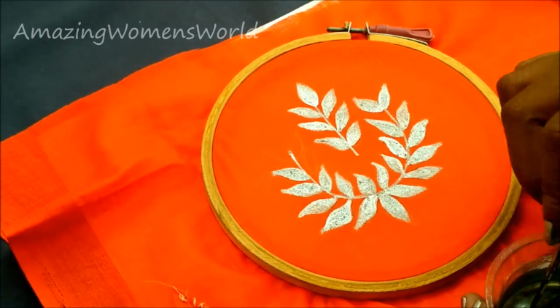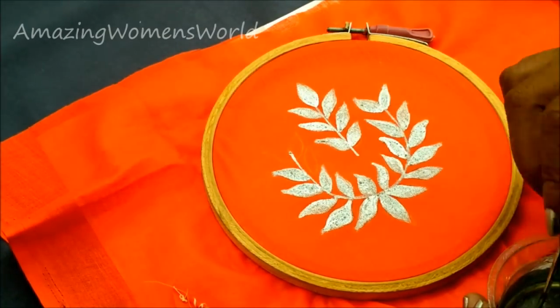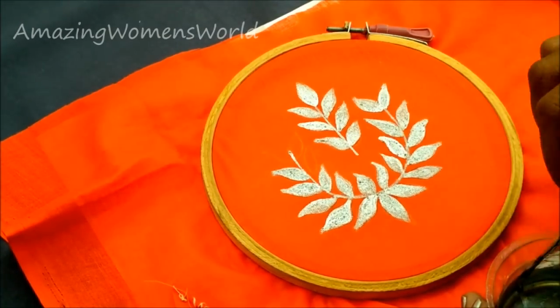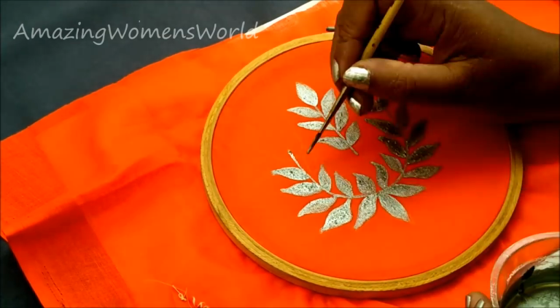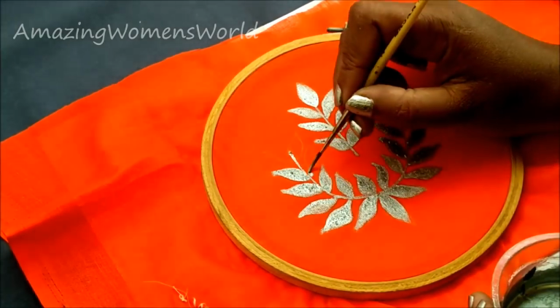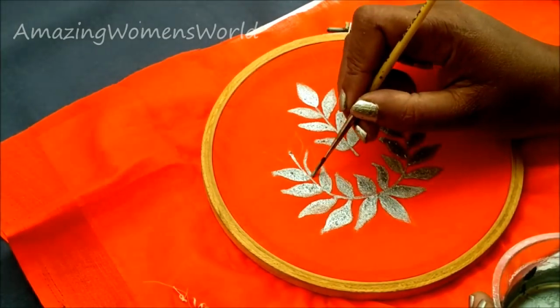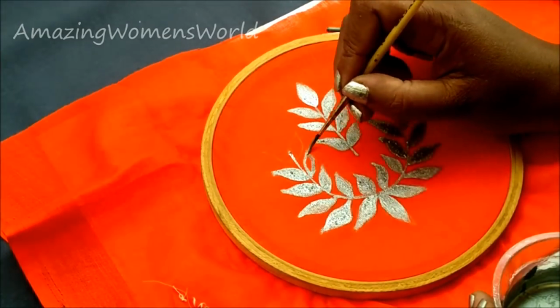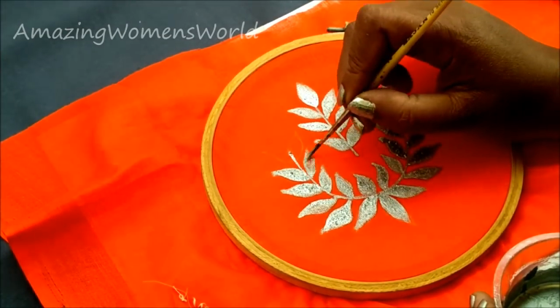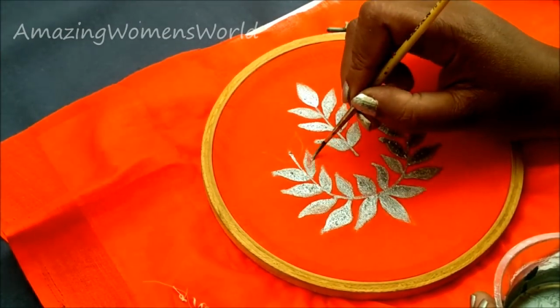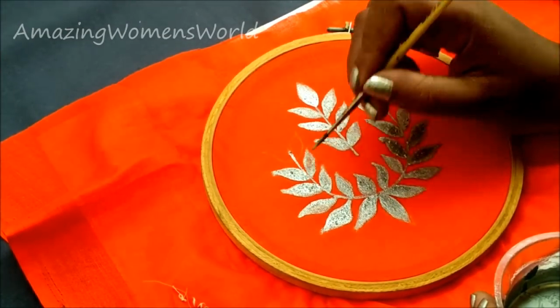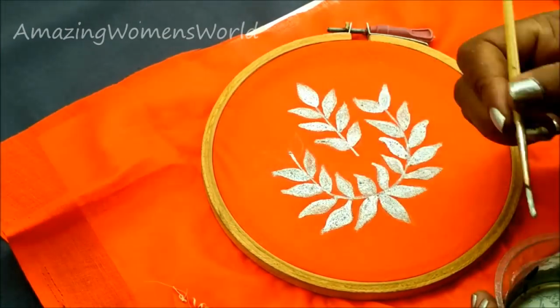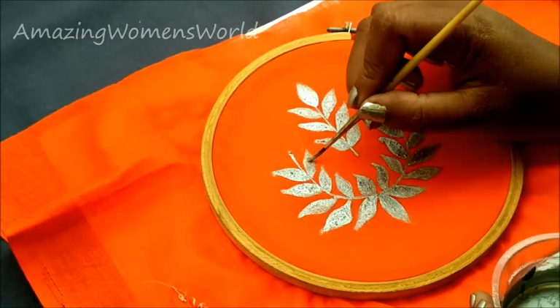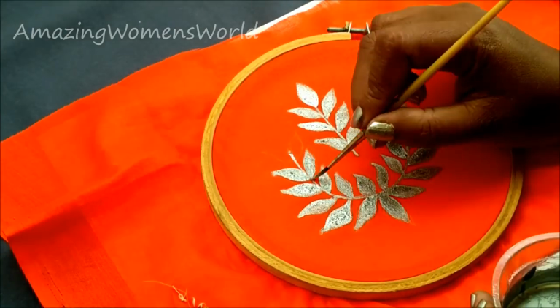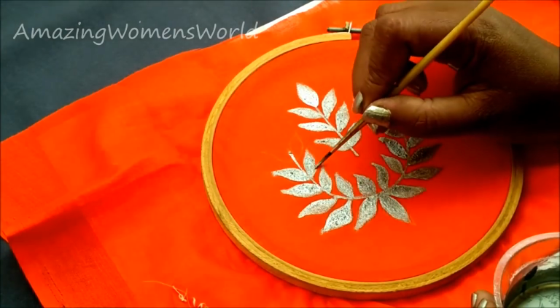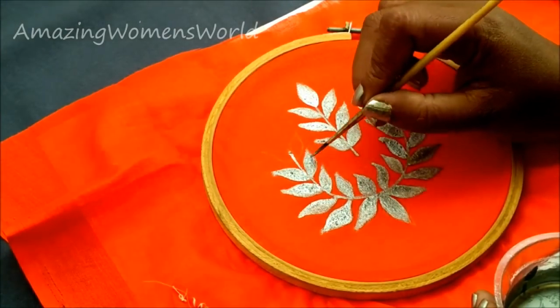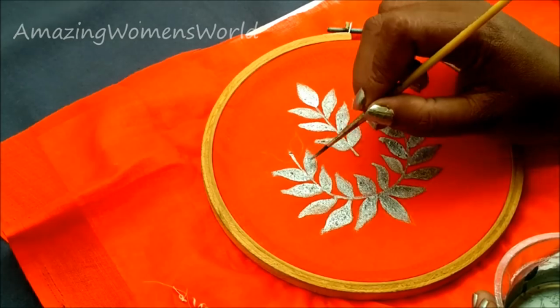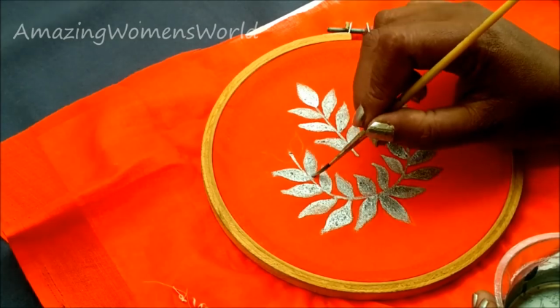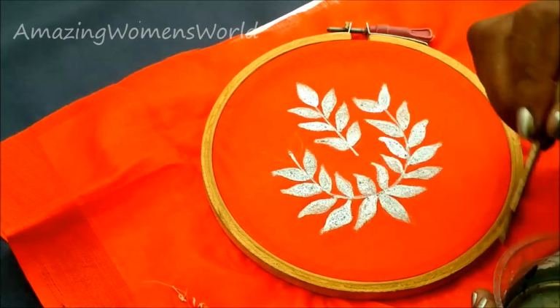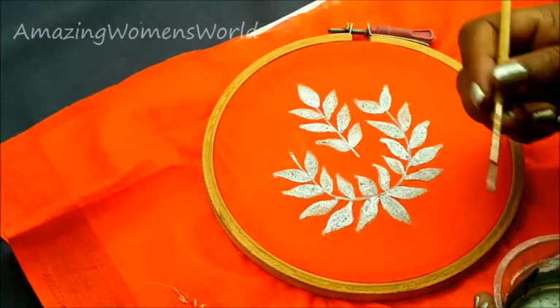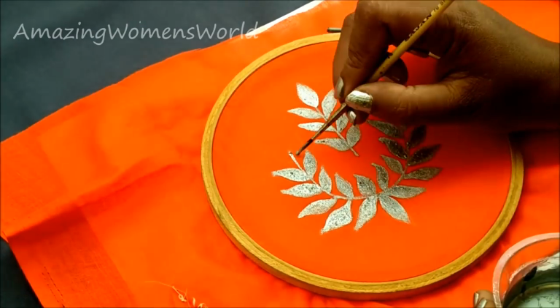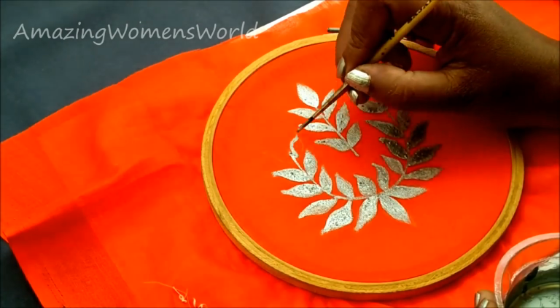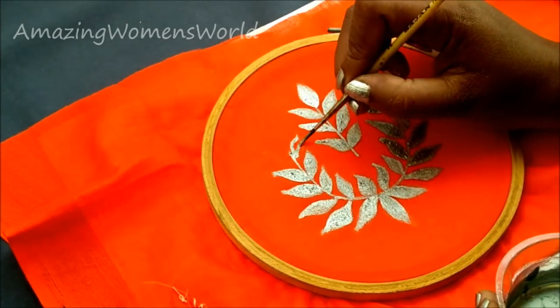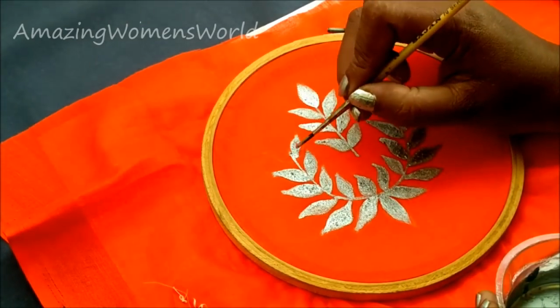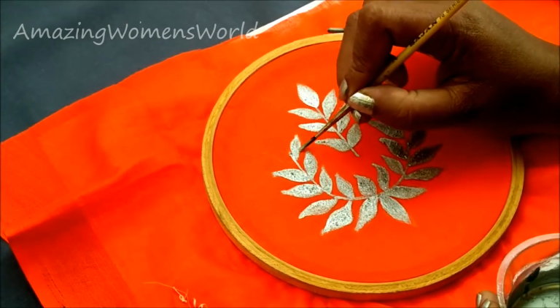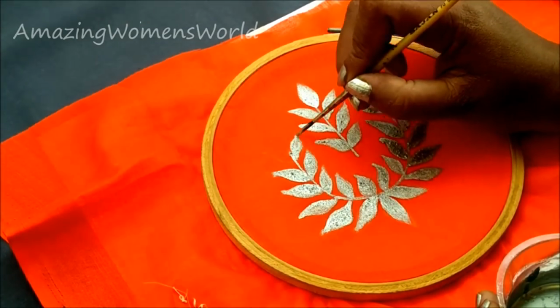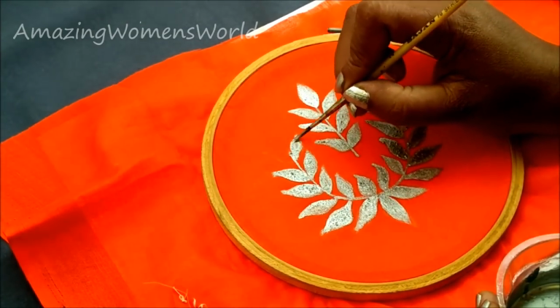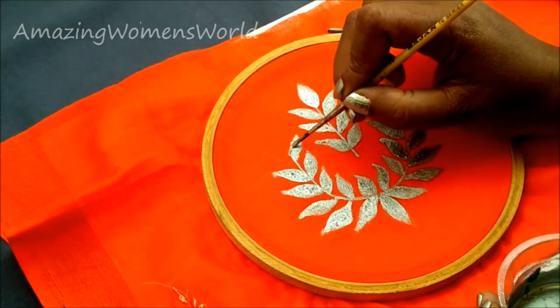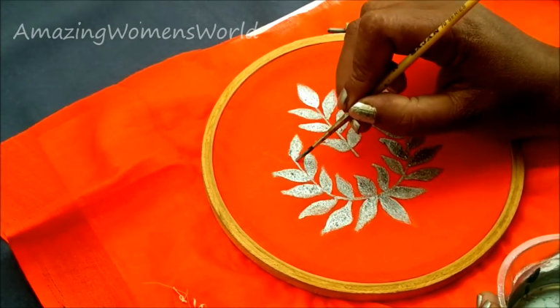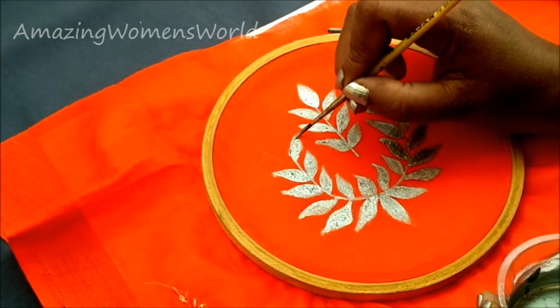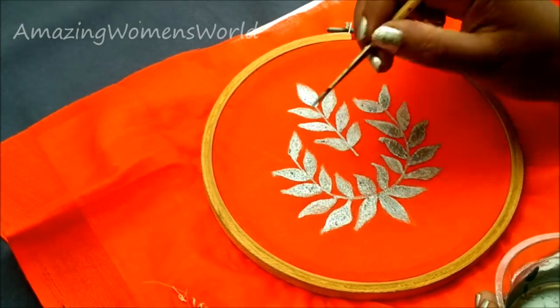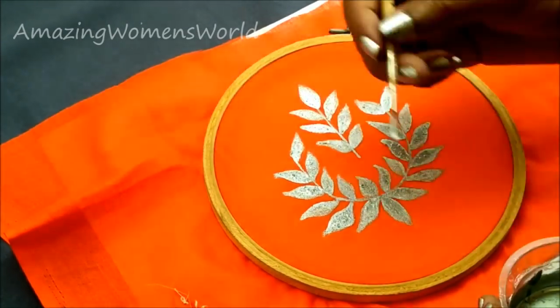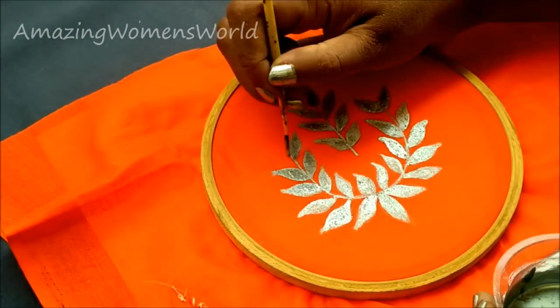I am almost done with this silver painting. Let it dry — it will take 3 to 4 hours to dry.